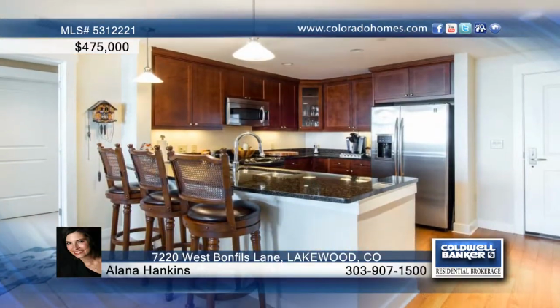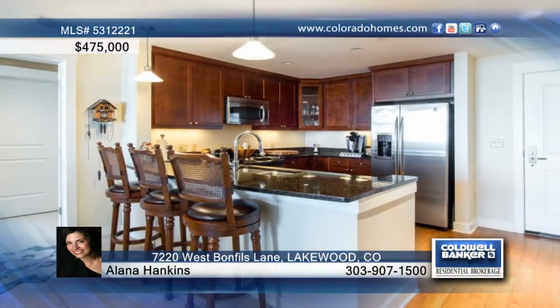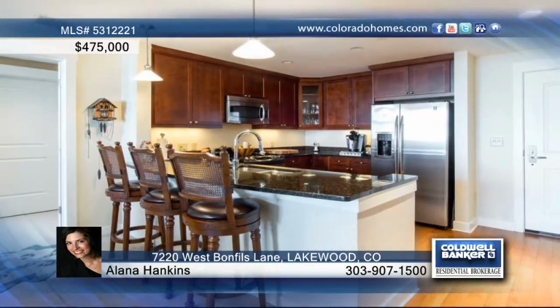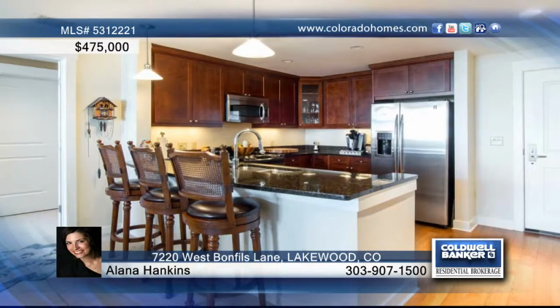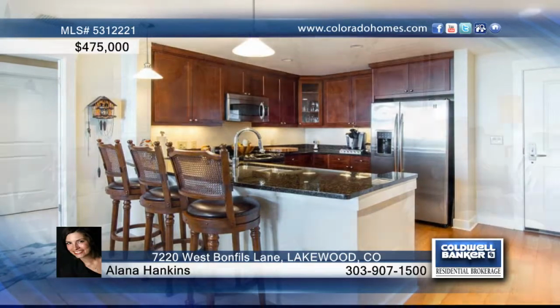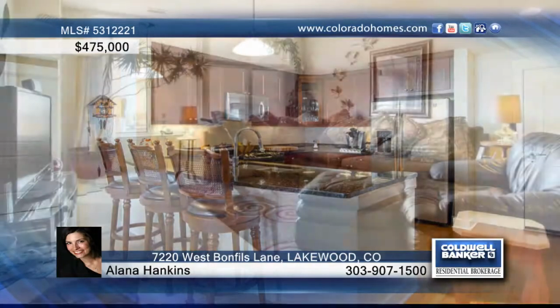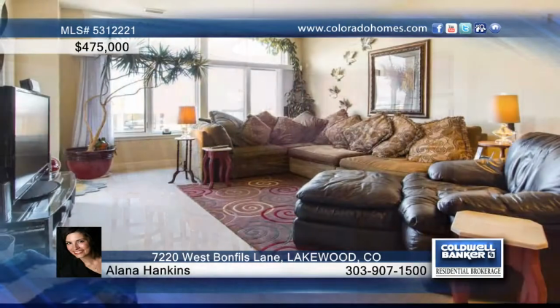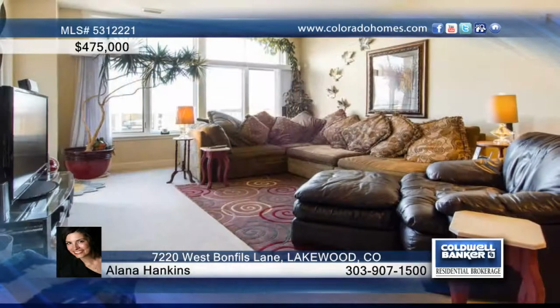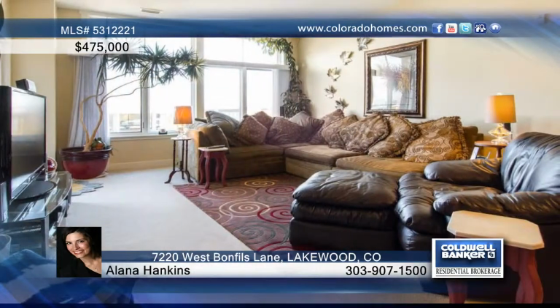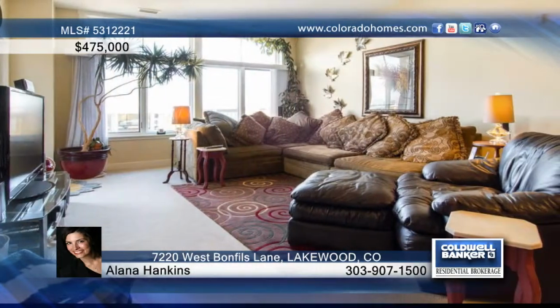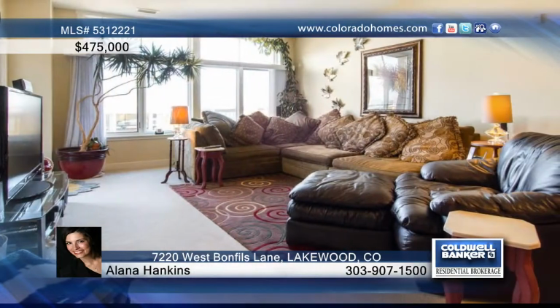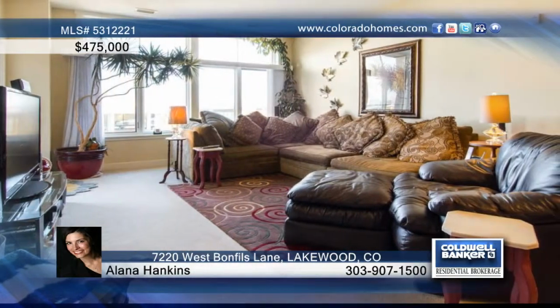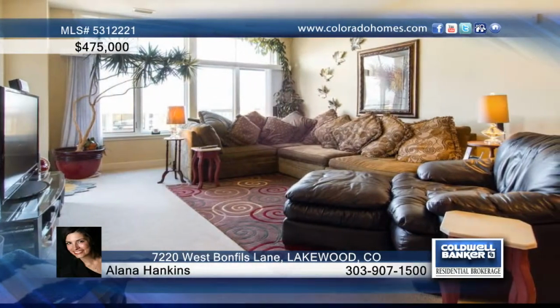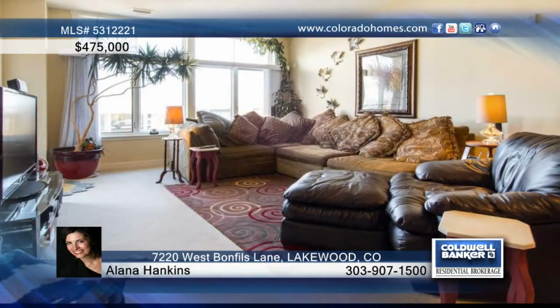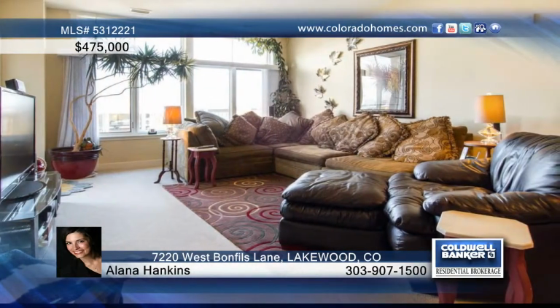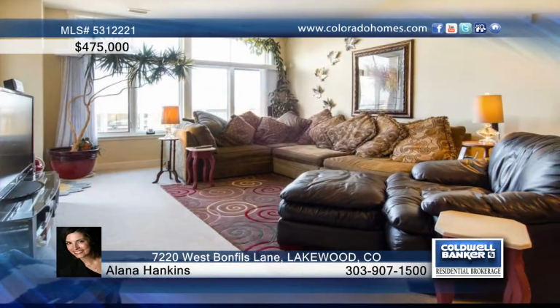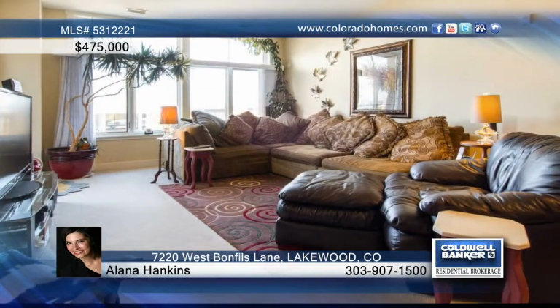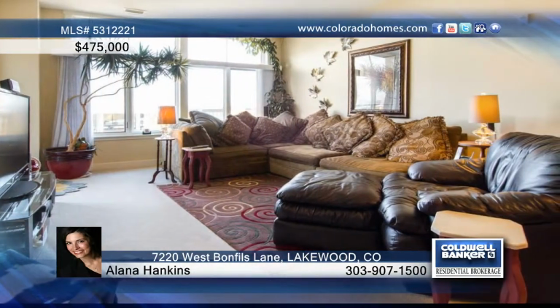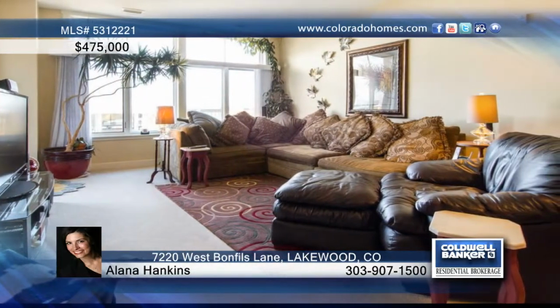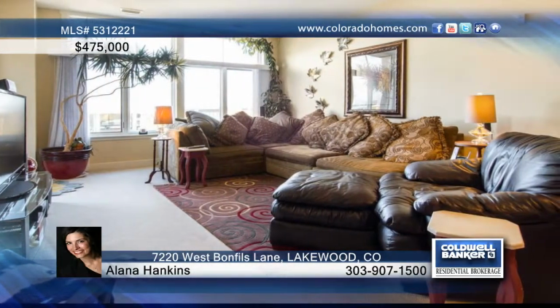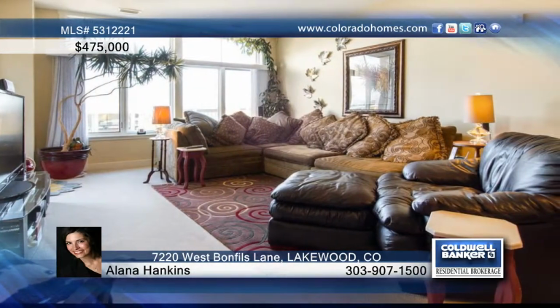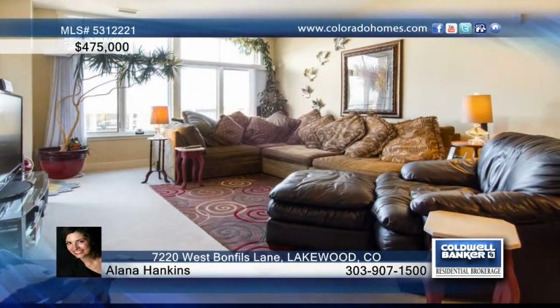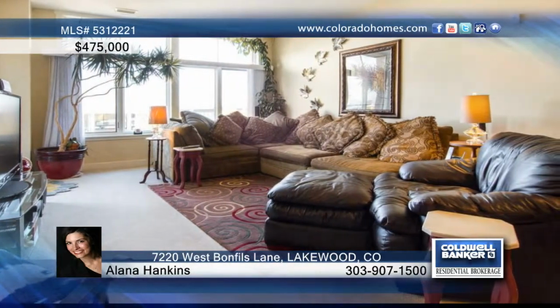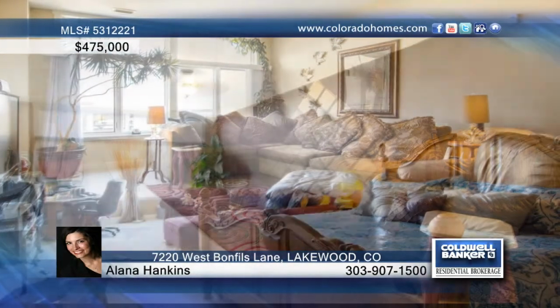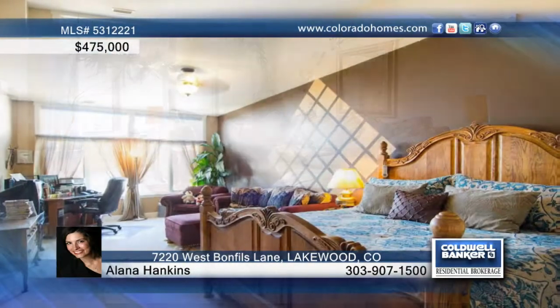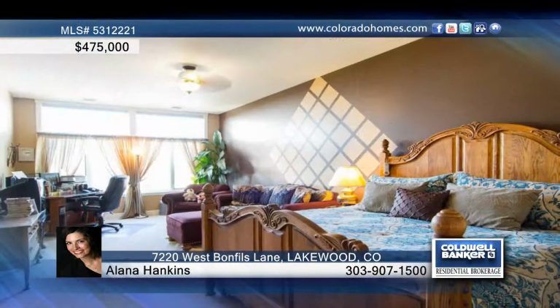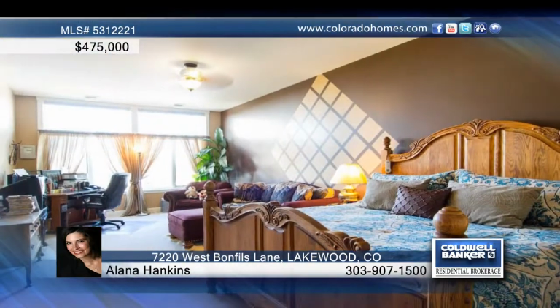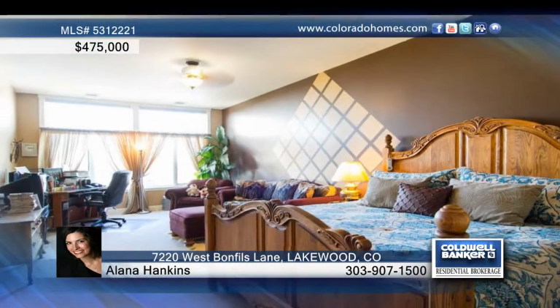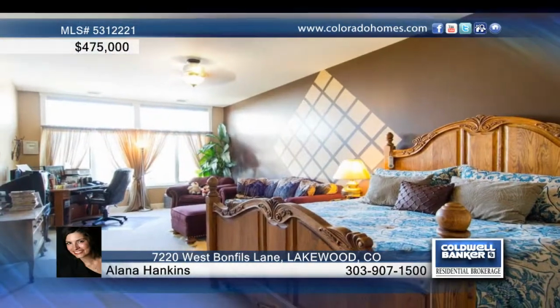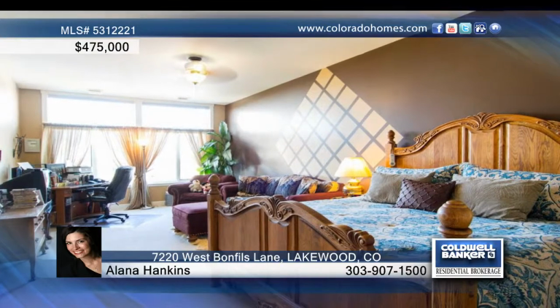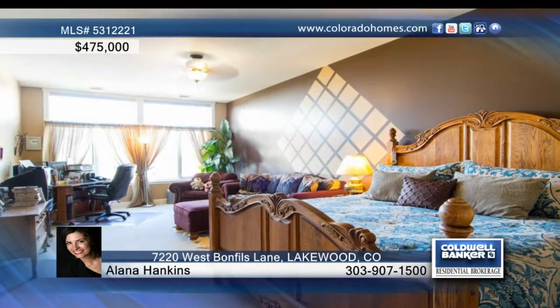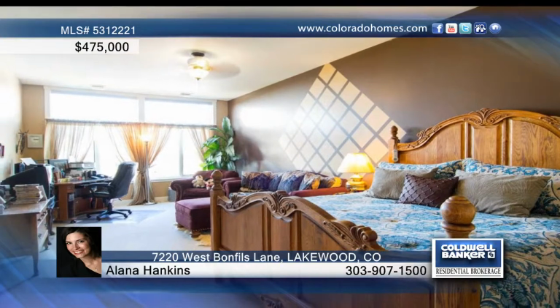The open floor plan shows off a gorgeous kitchen with slab granite that opens to the family room that features expansive windows.